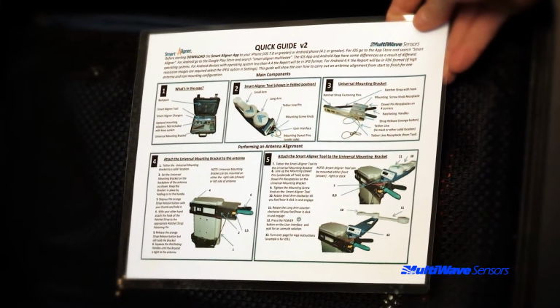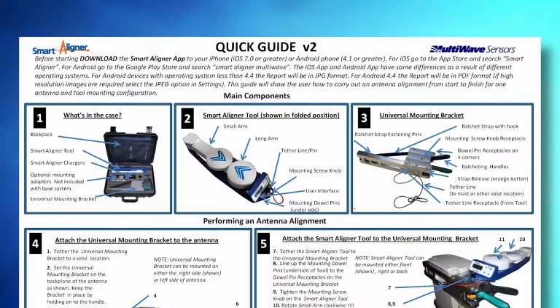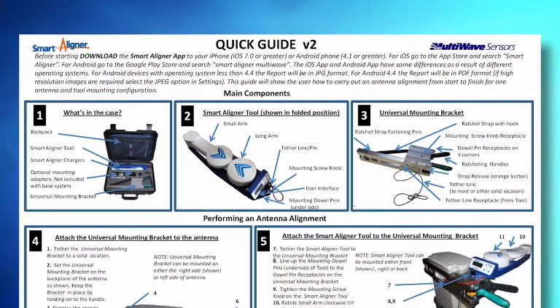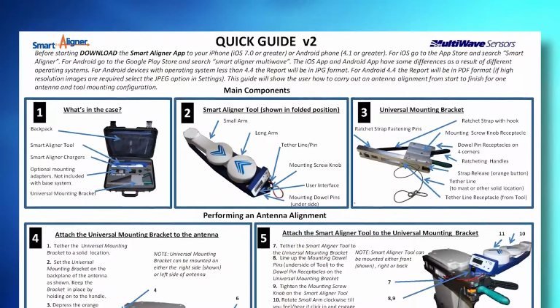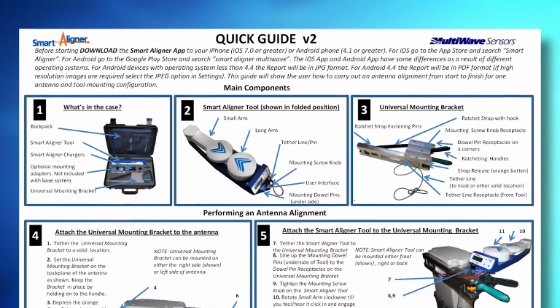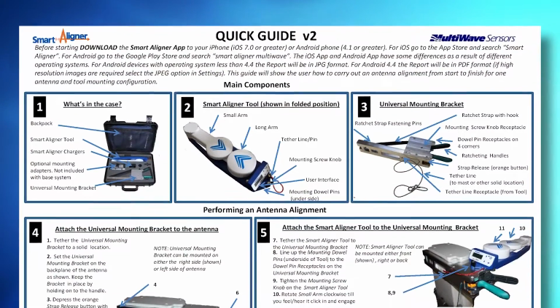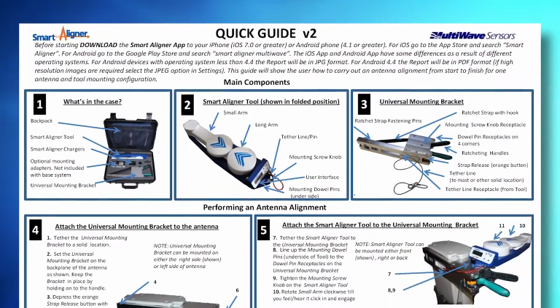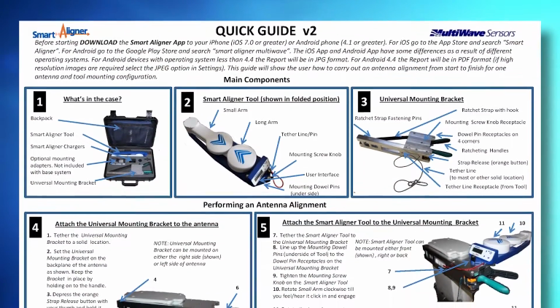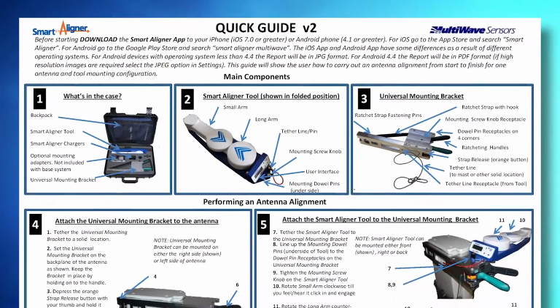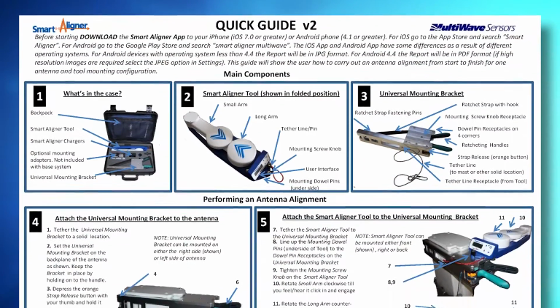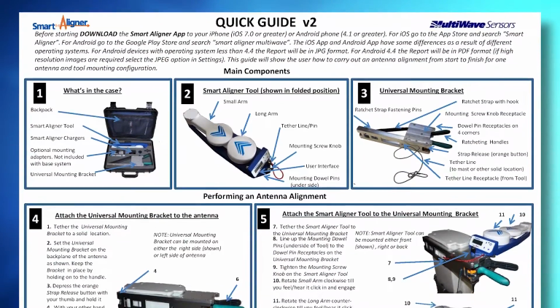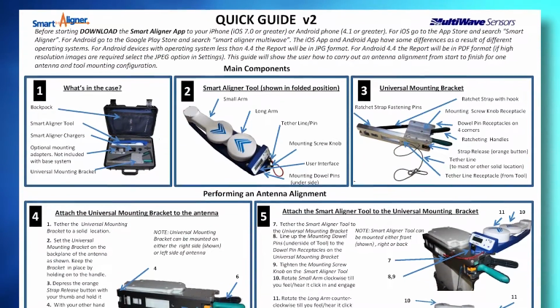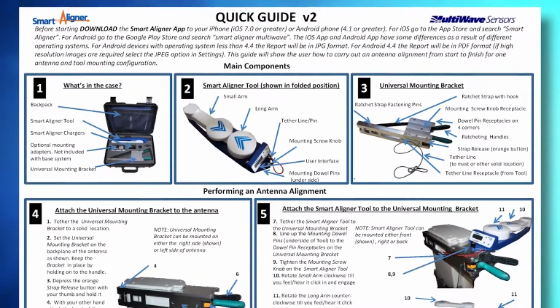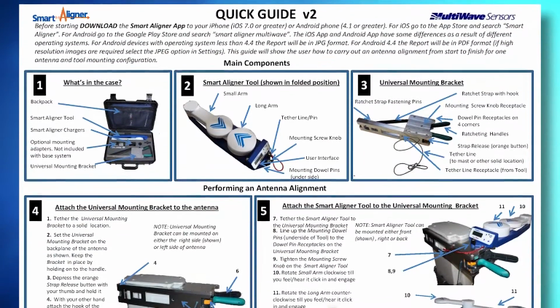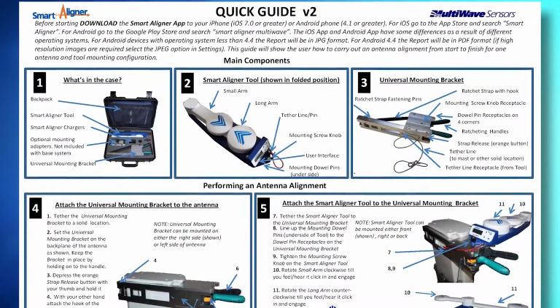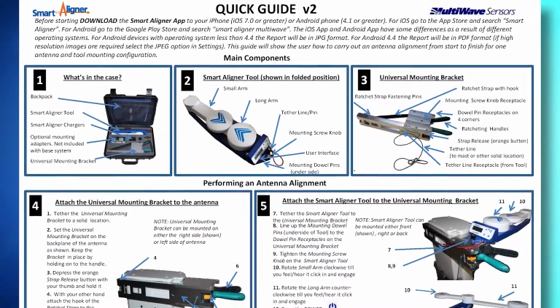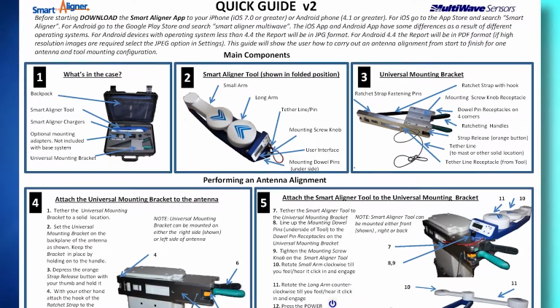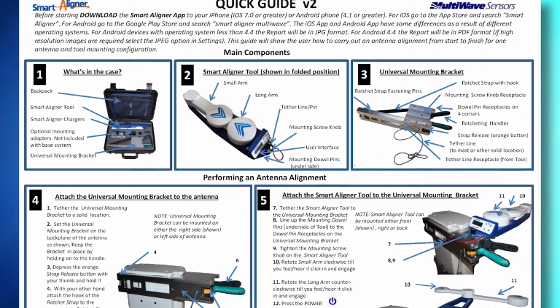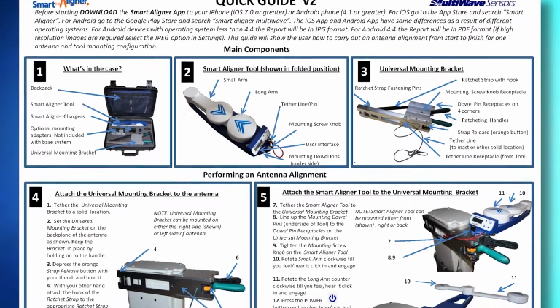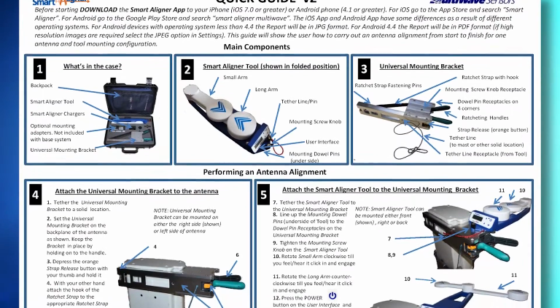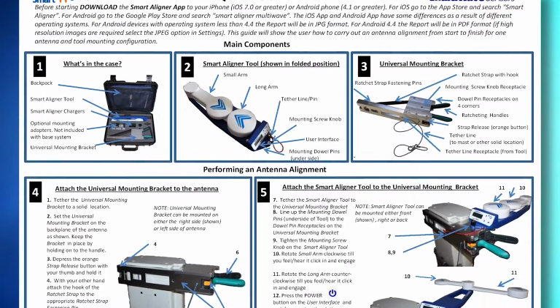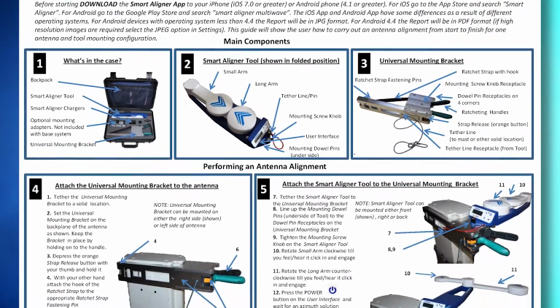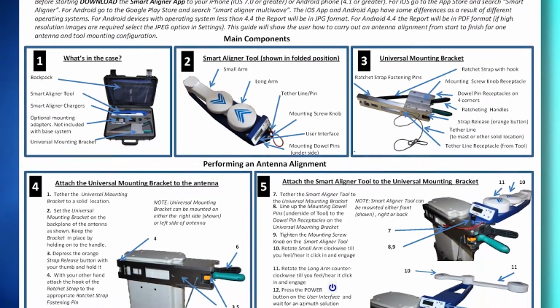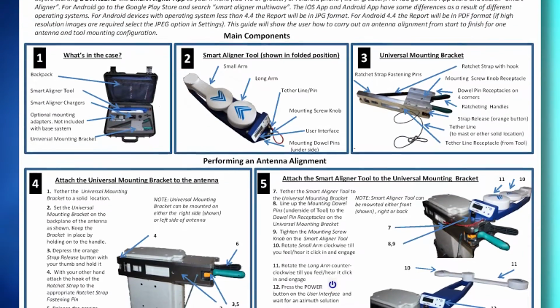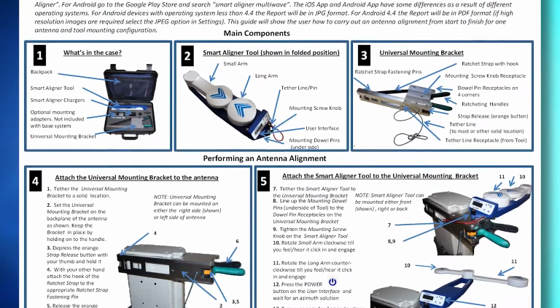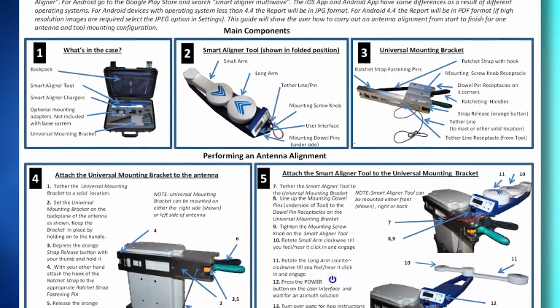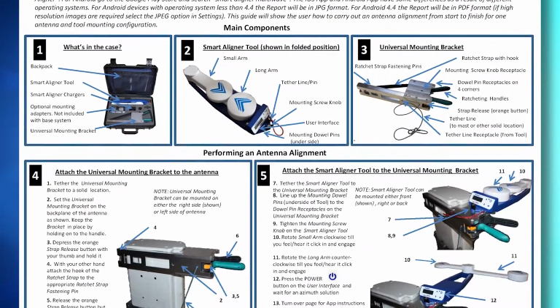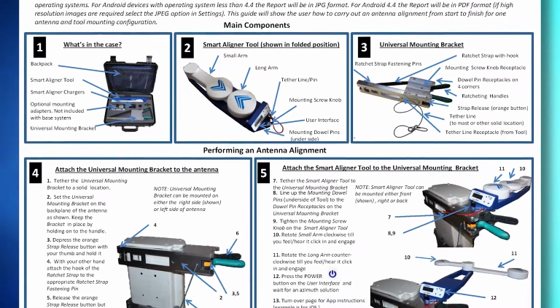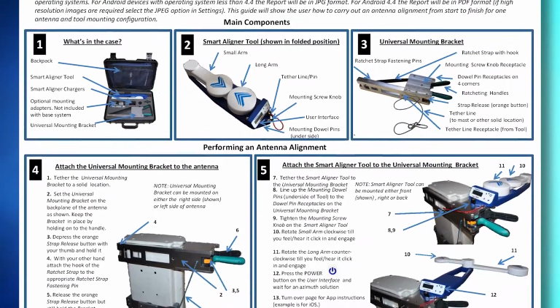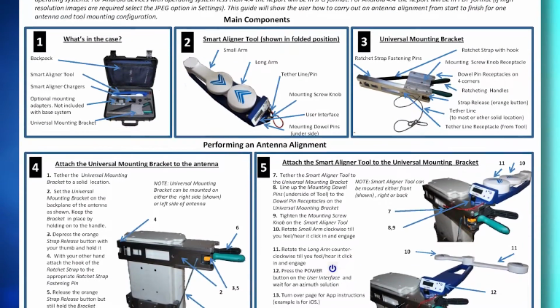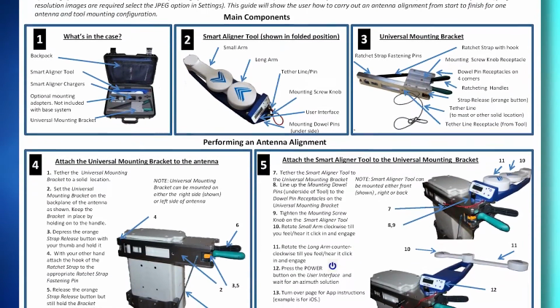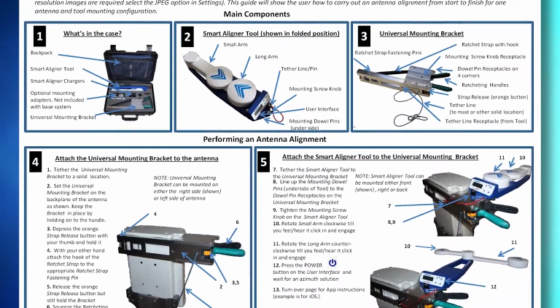The quick user guide provides a bare minimum step-by-step instruction in order to perform a proper survey.